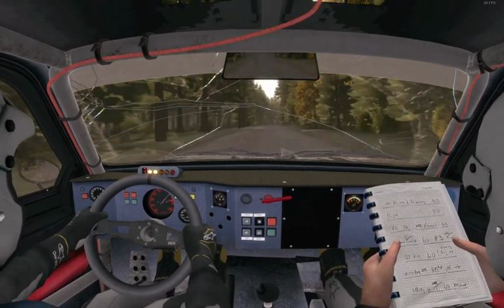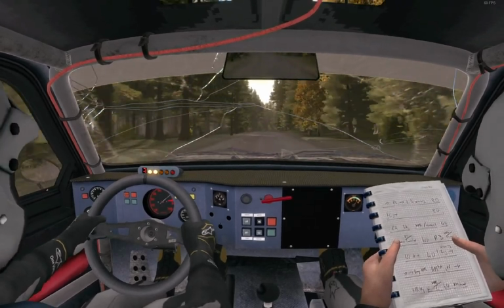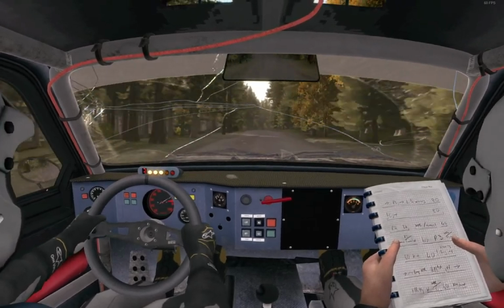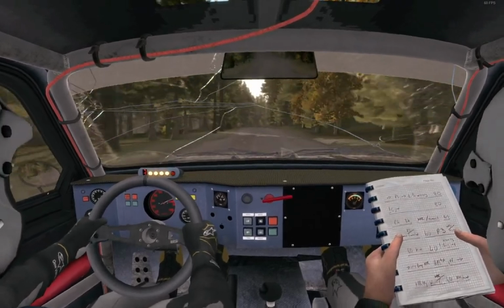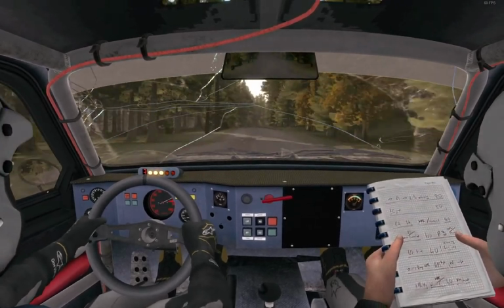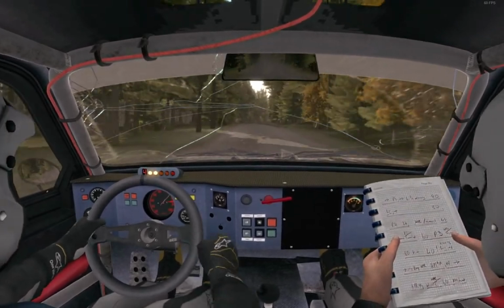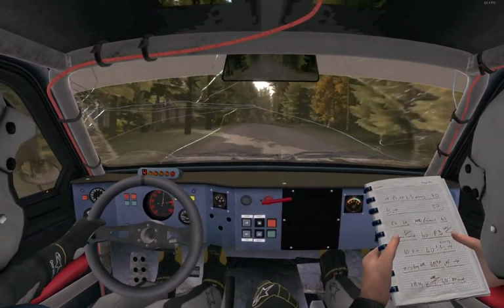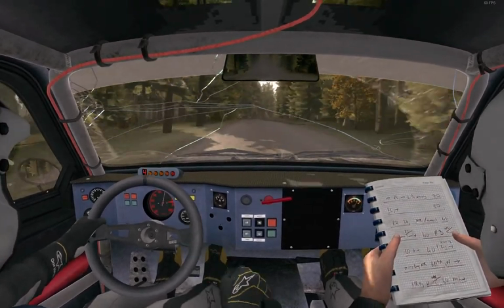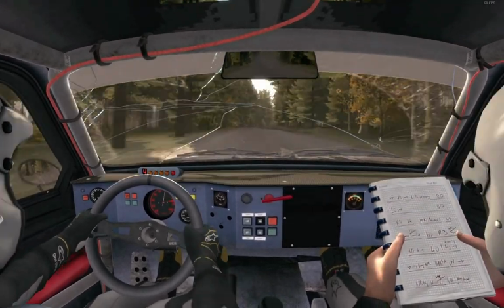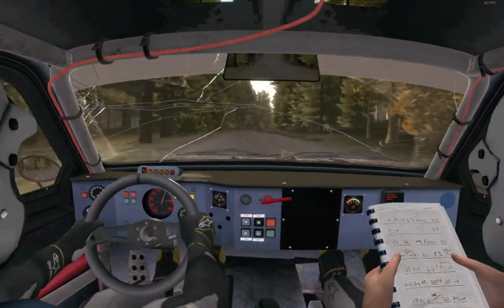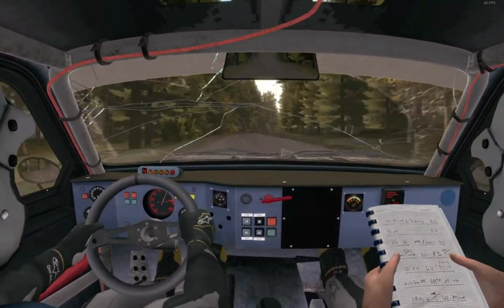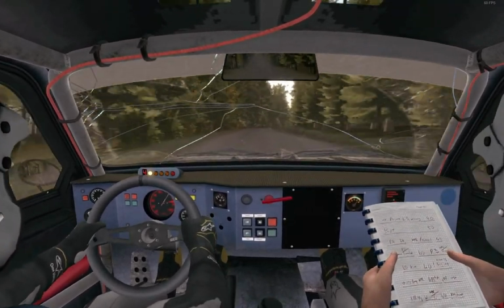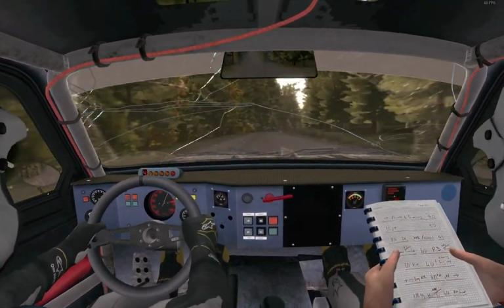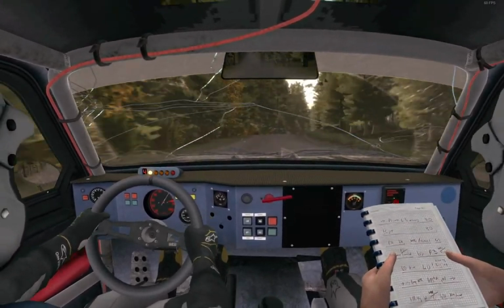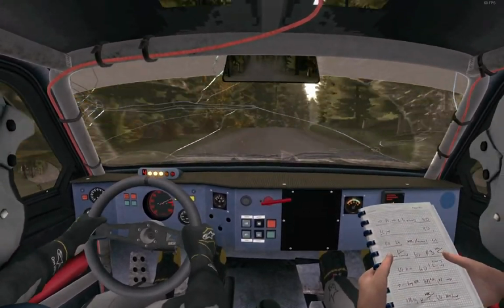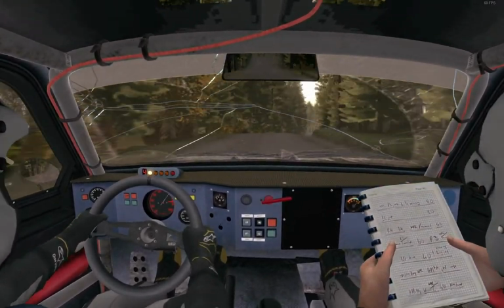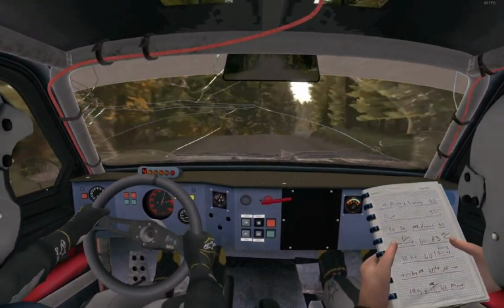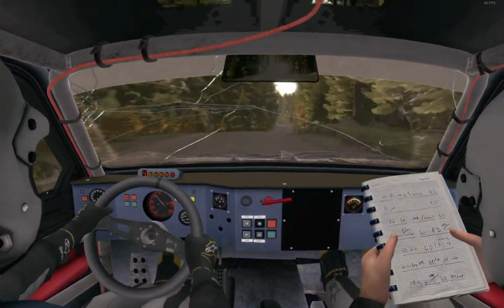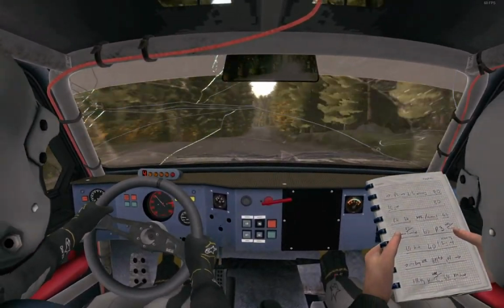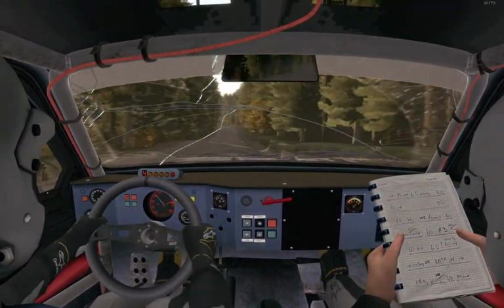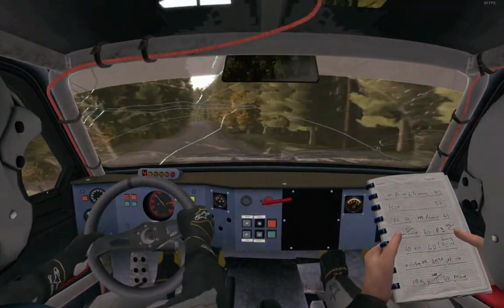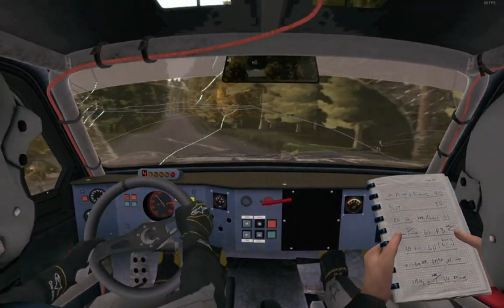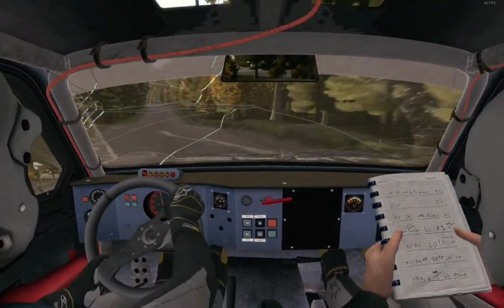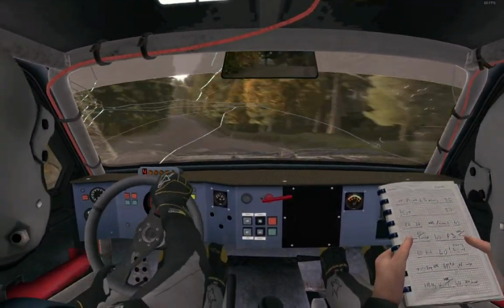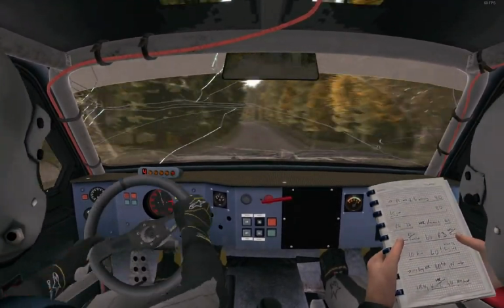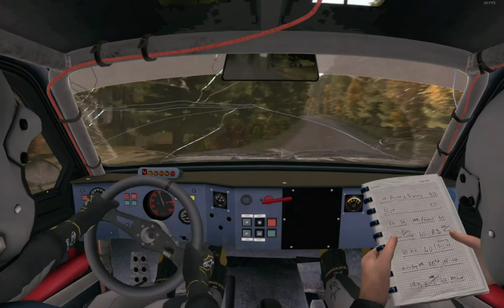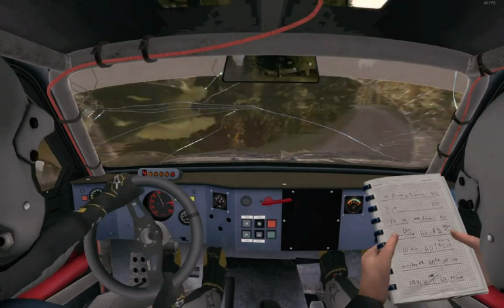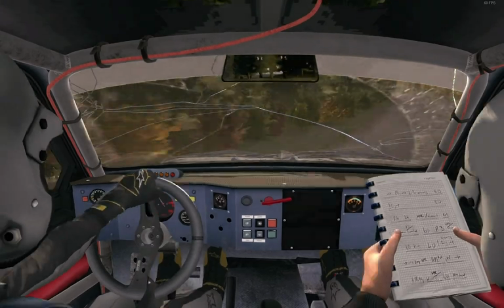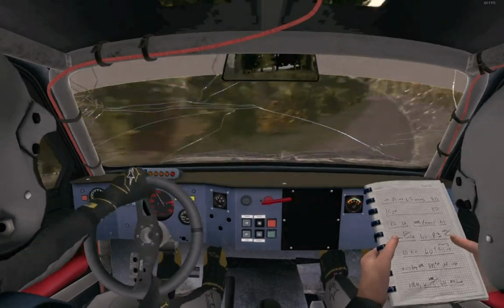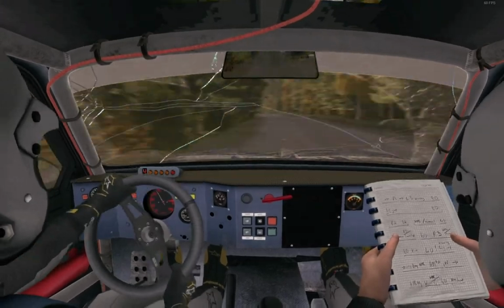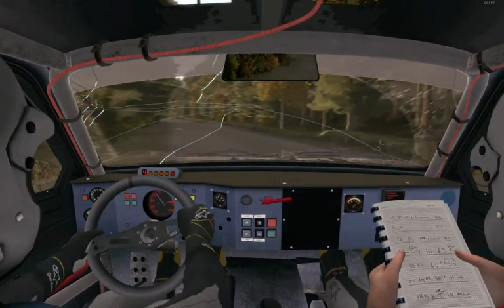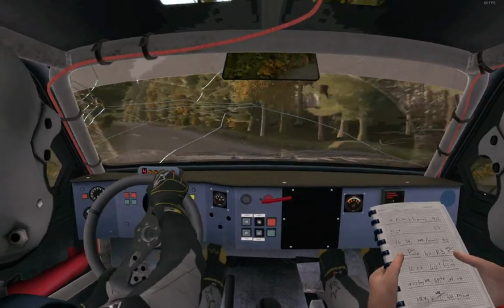Left 5 over crest, continues through there, and crest, jump maybe past junction at 80.